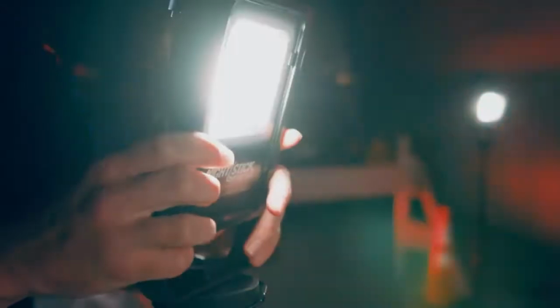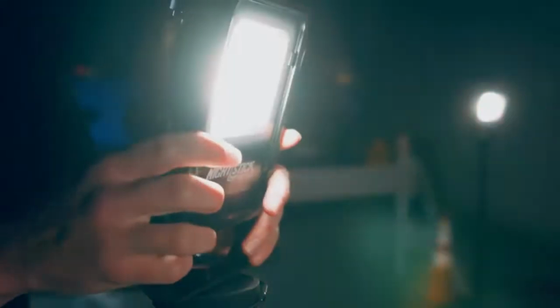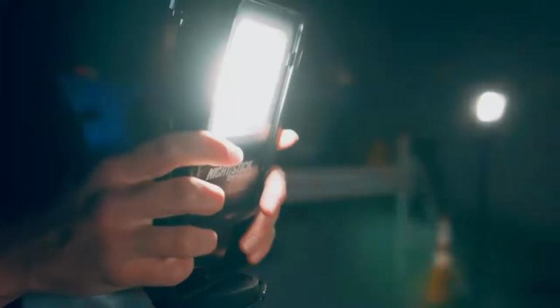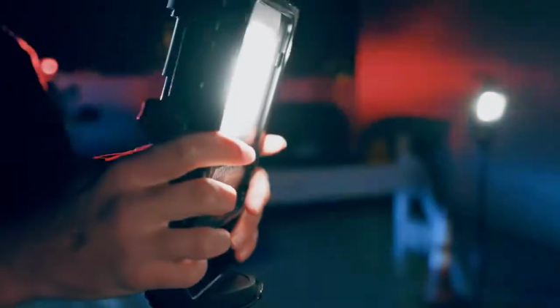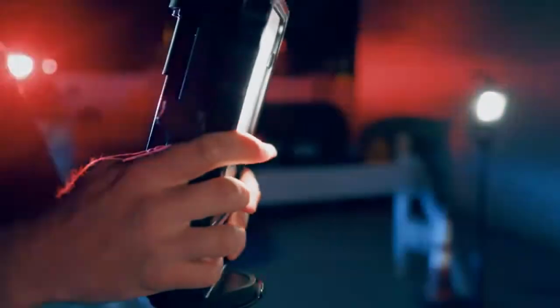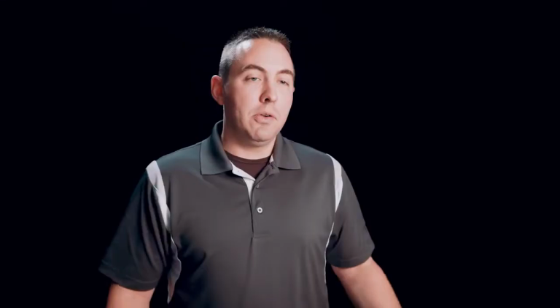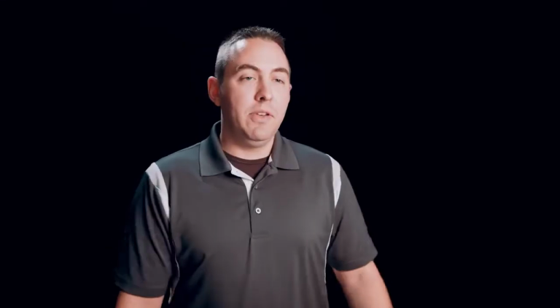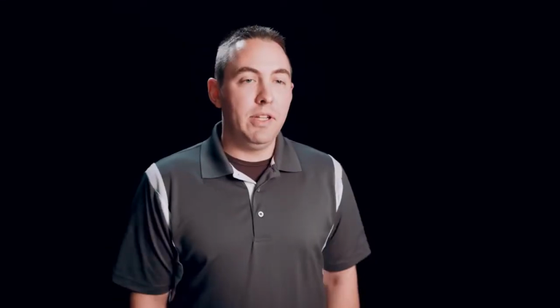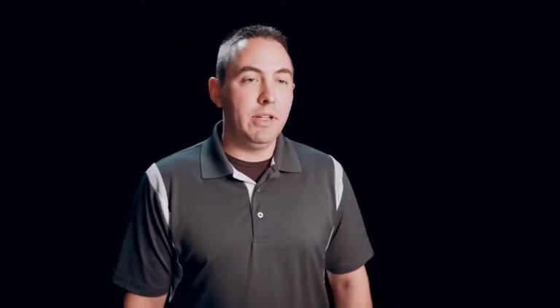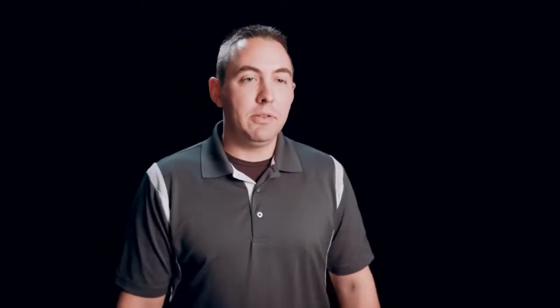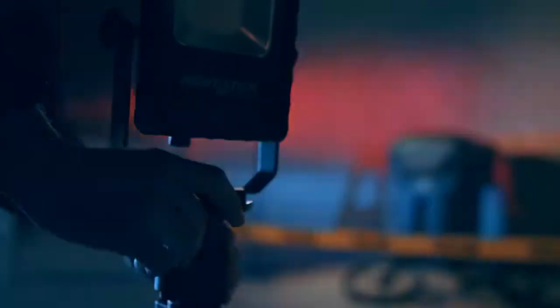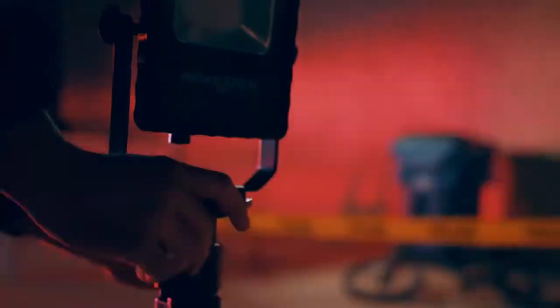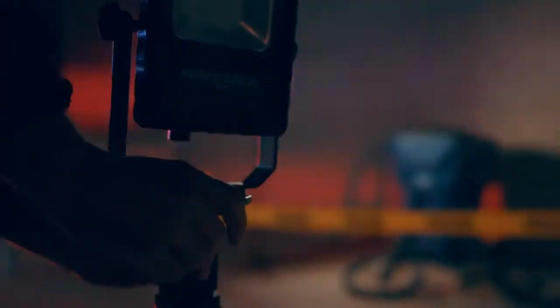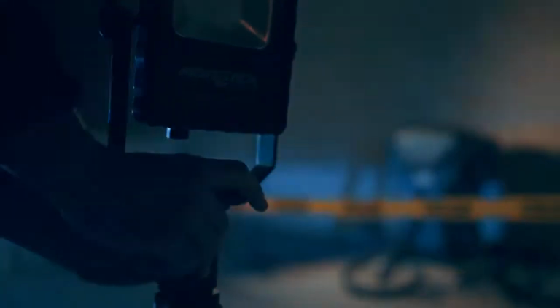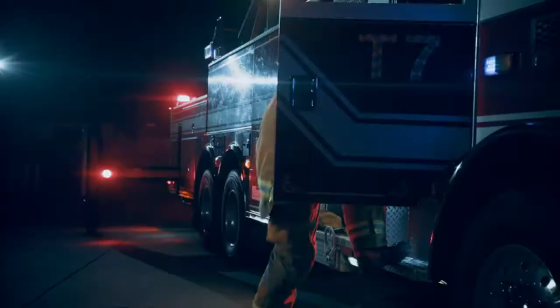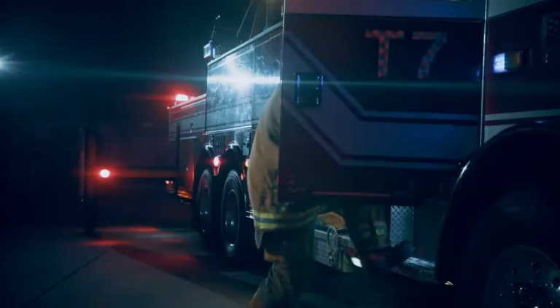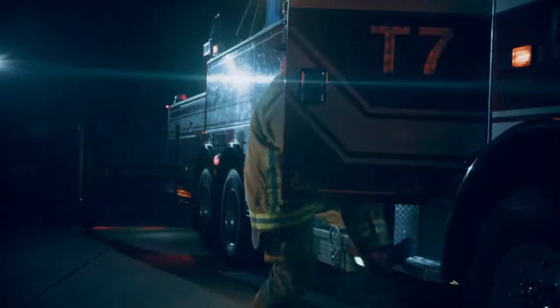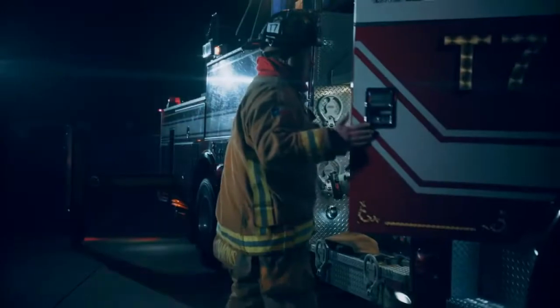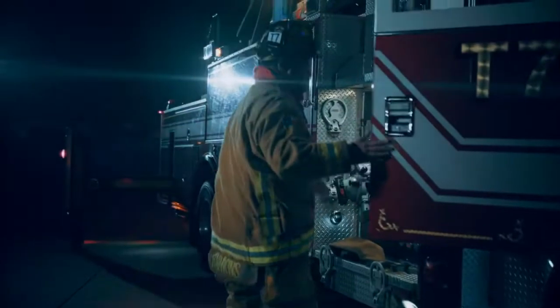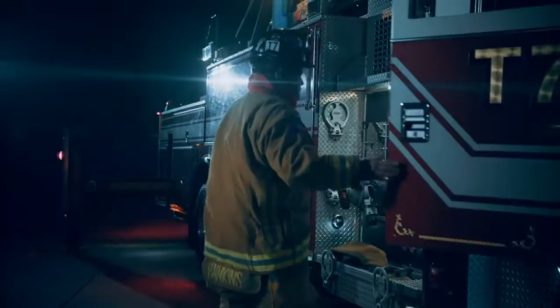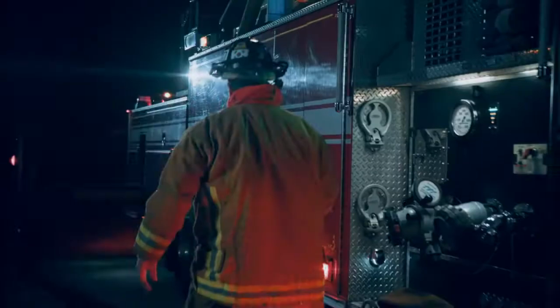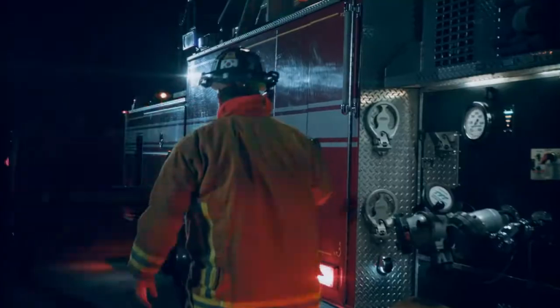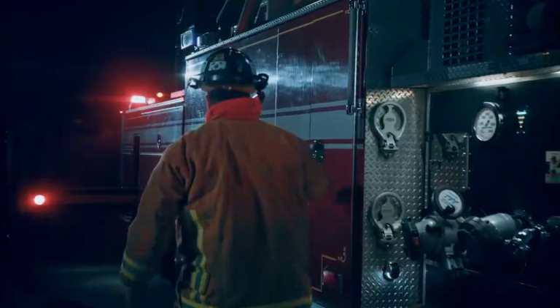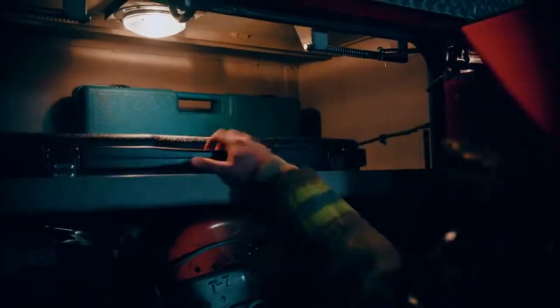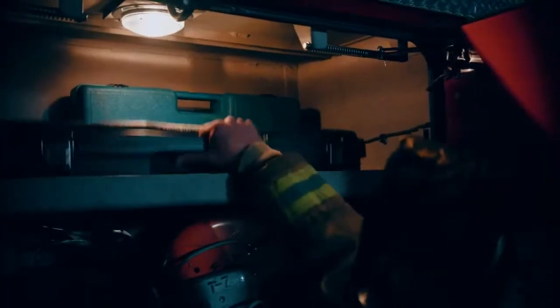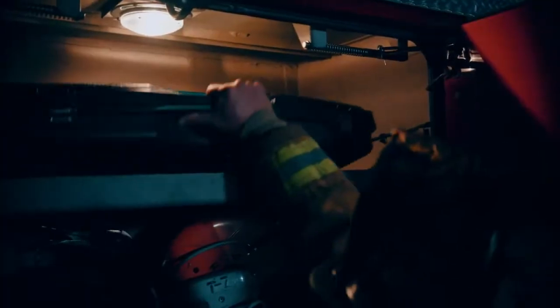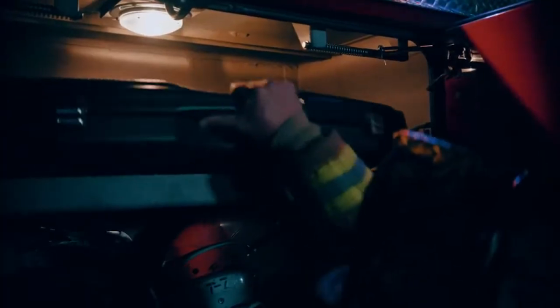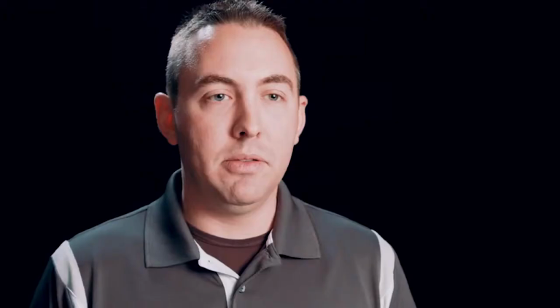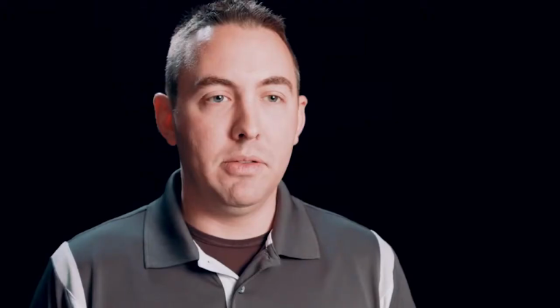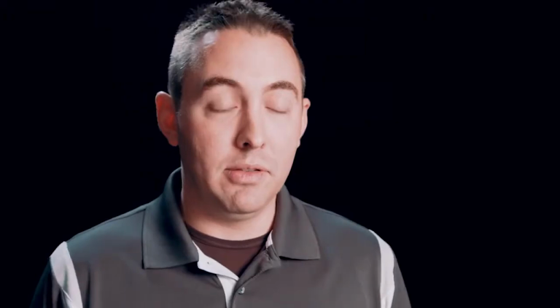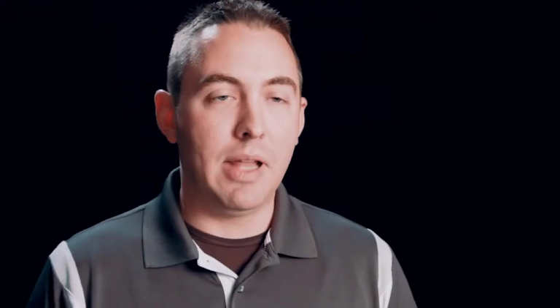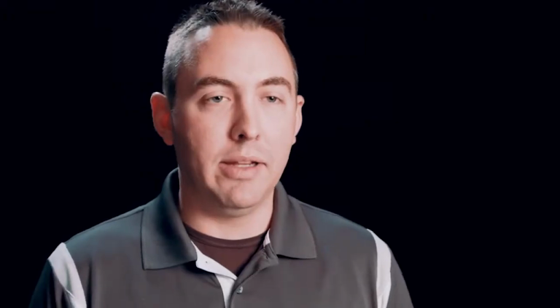I worked night shifts for over 15 years and one of the biggest differences that separates the rookies and the veterans is lighting.